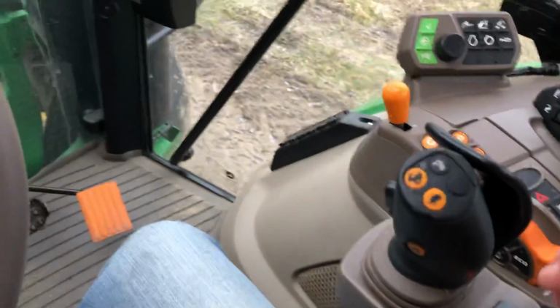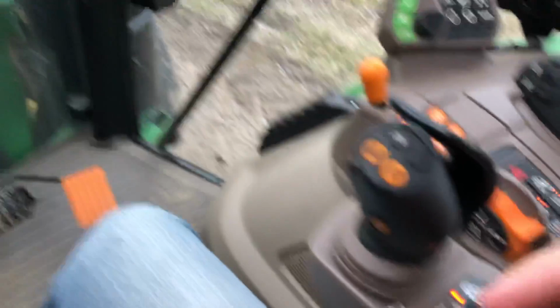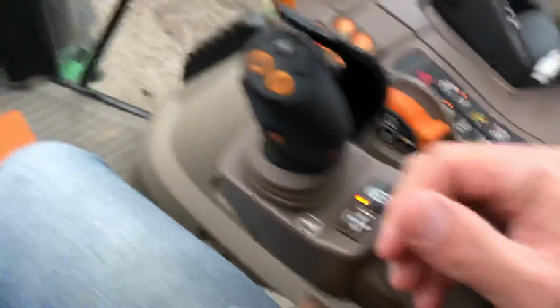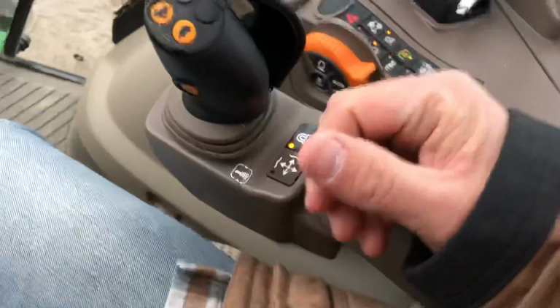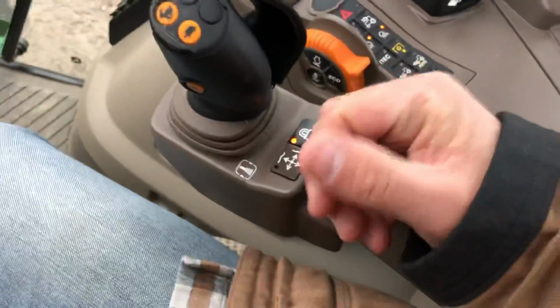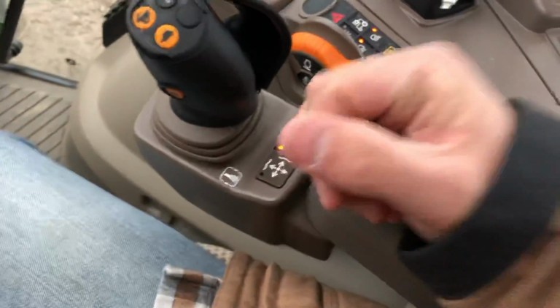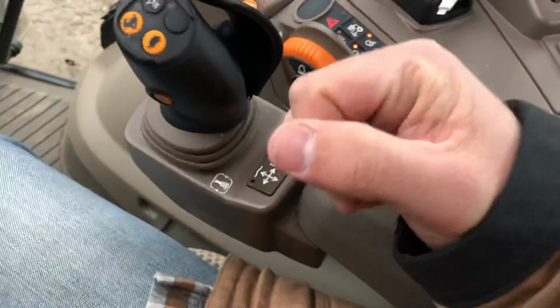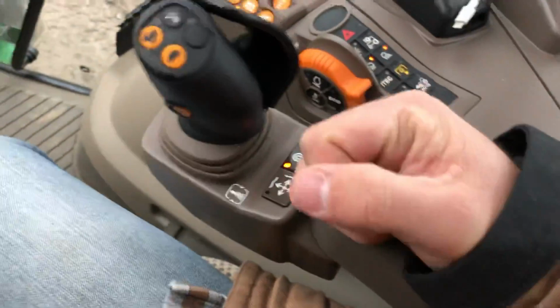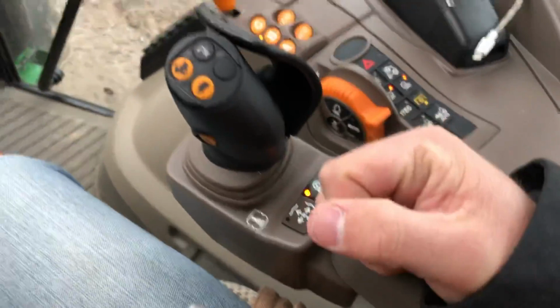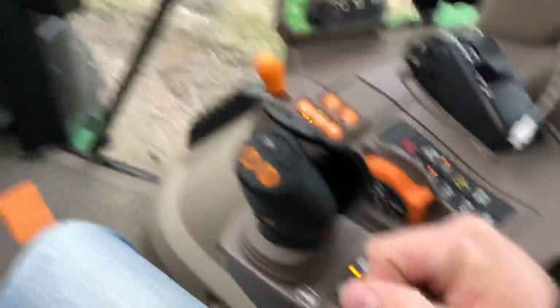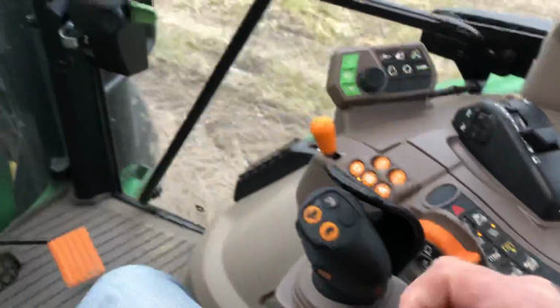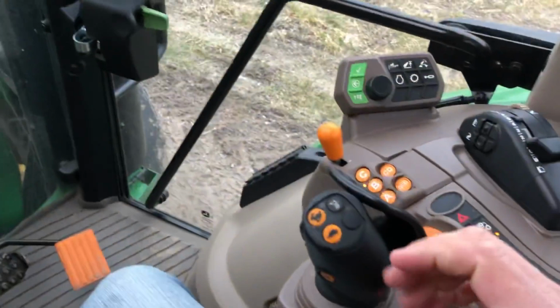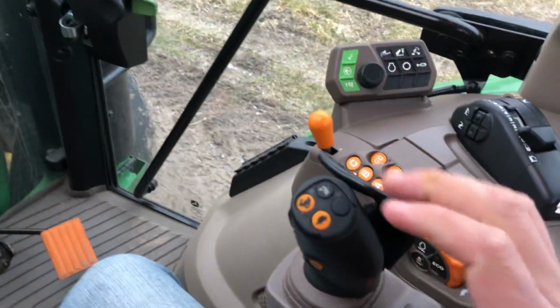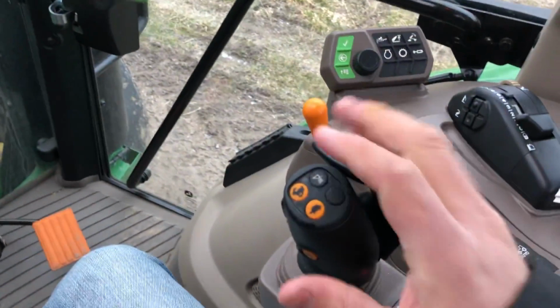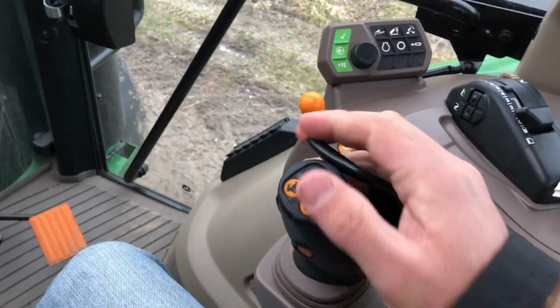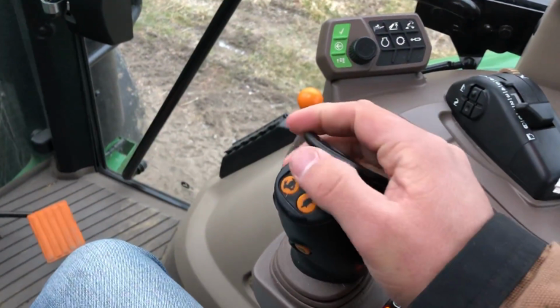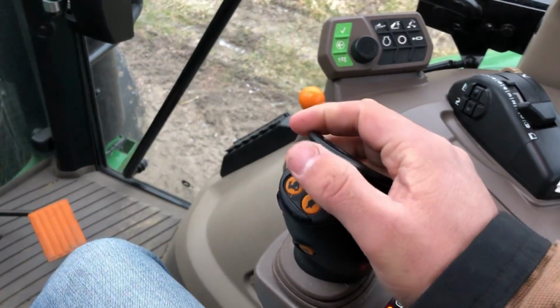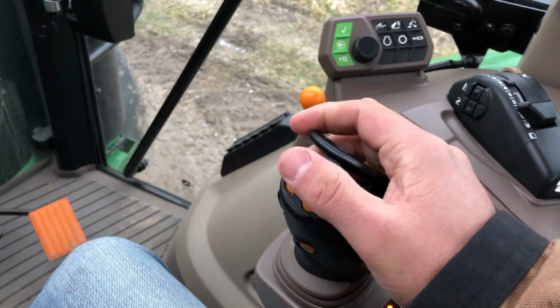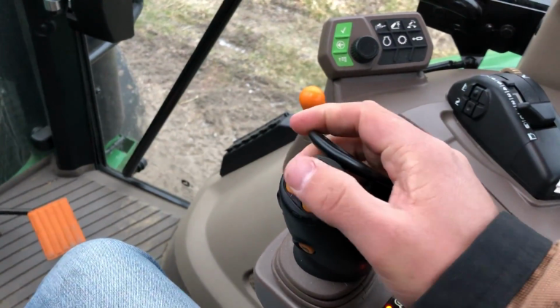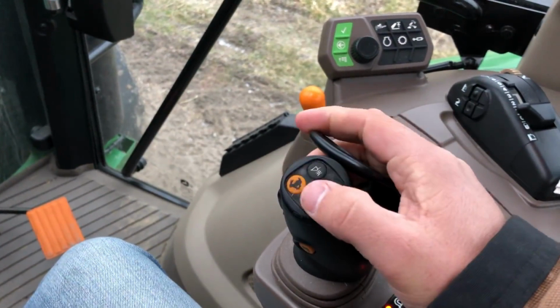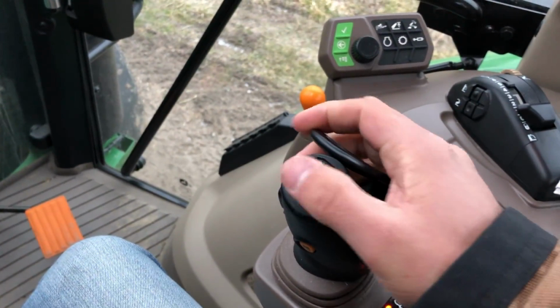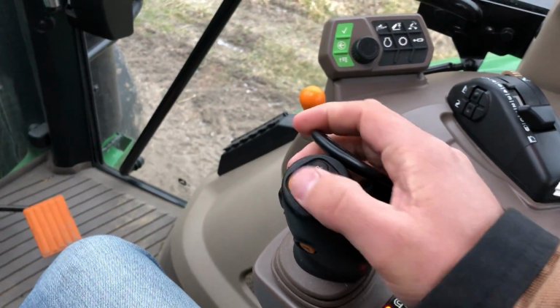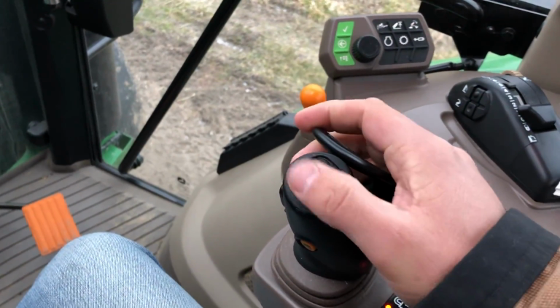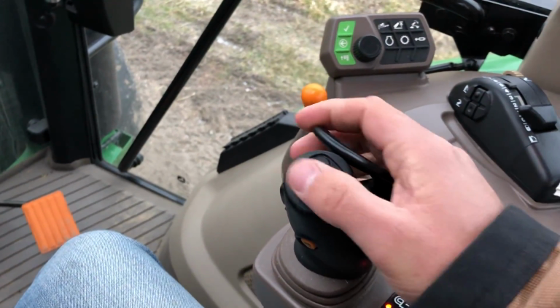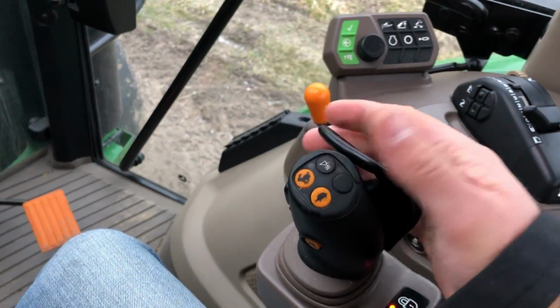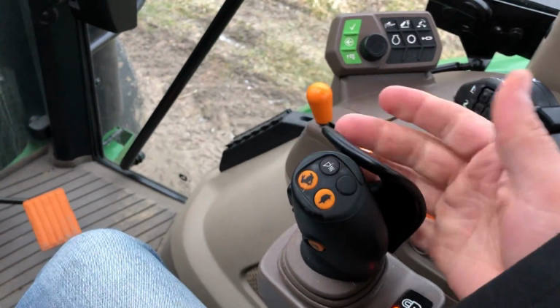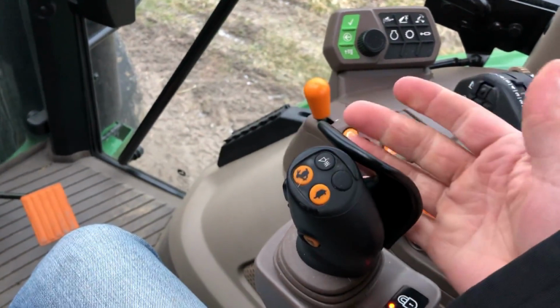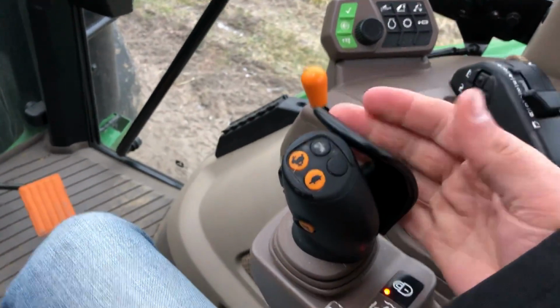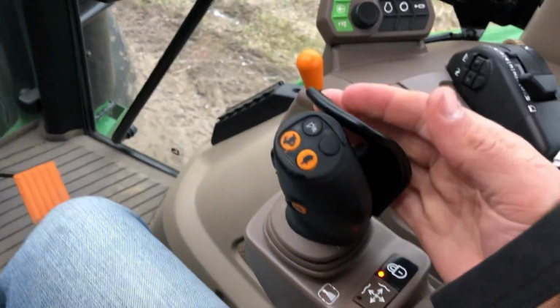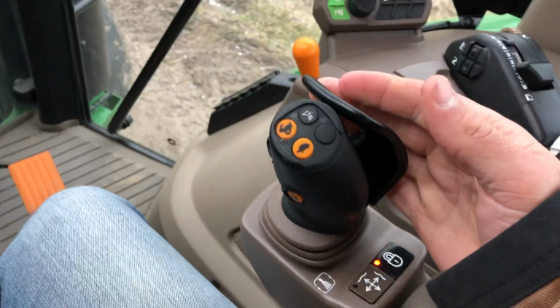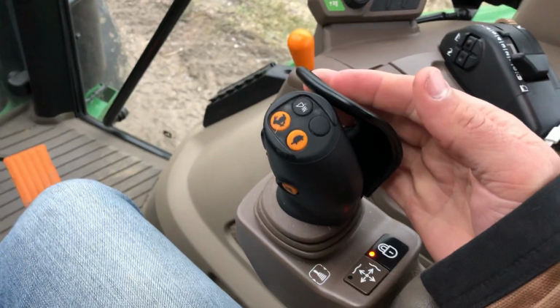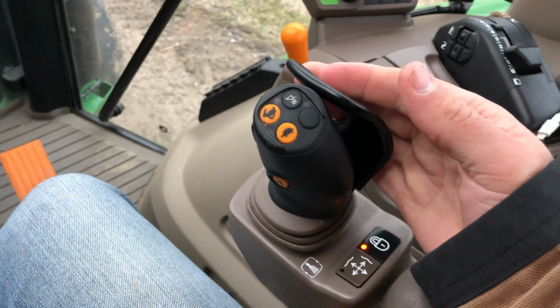If you just happen to be resting your hand here when you're running the tractor, you can move your hand right here and use this to gear up and gear down if you need to.